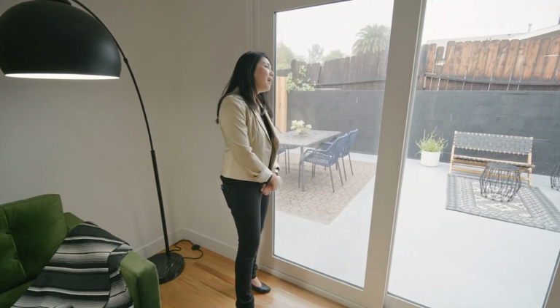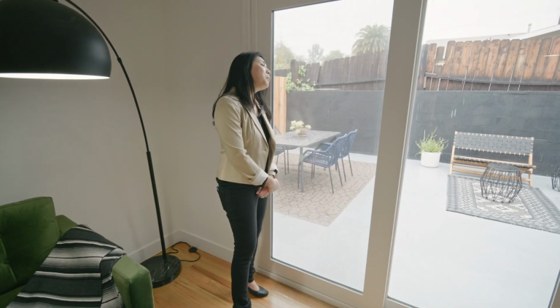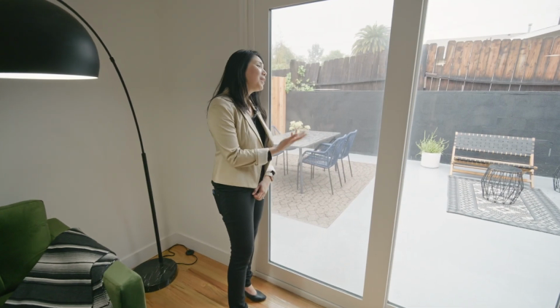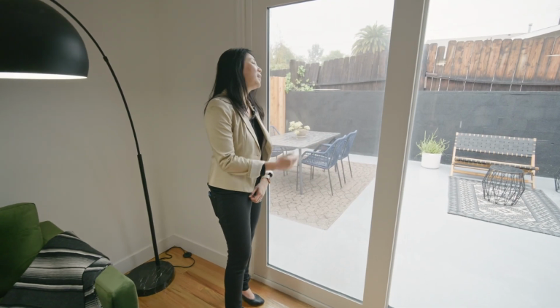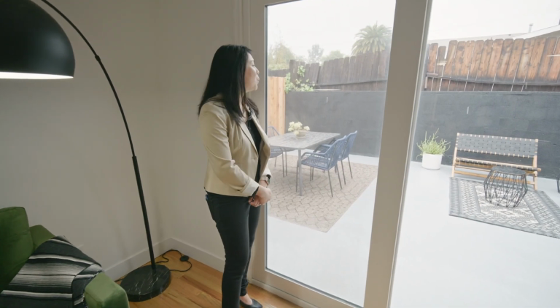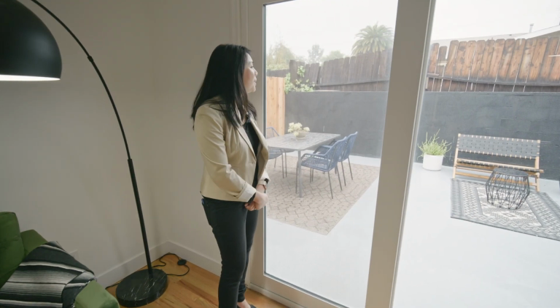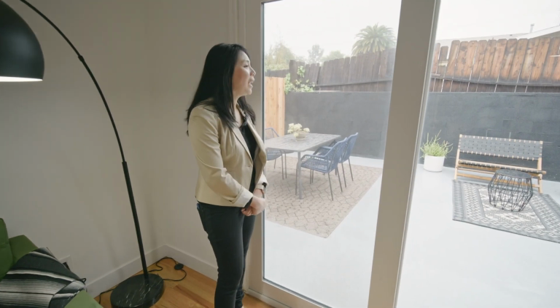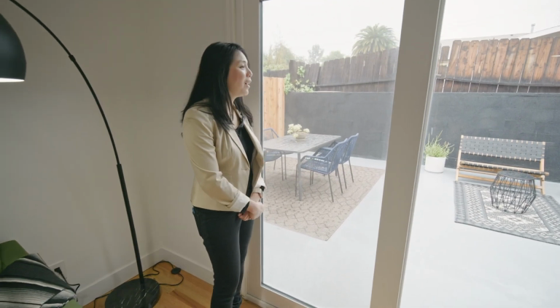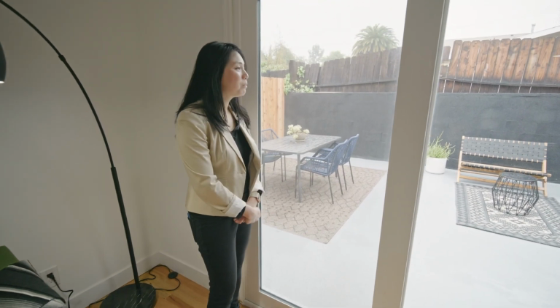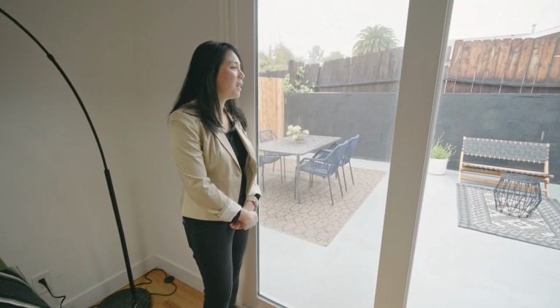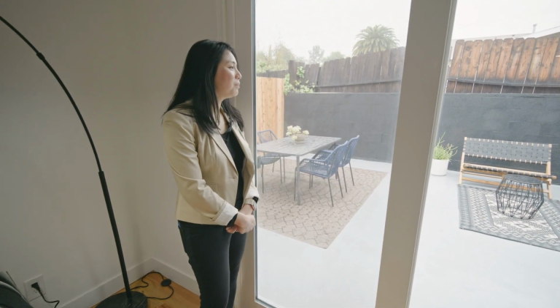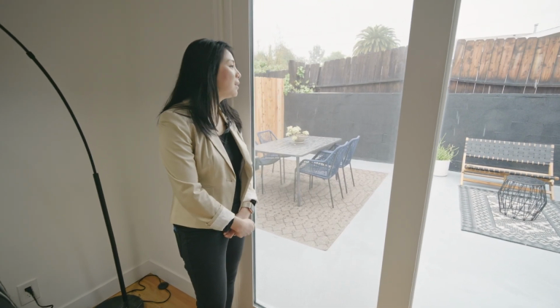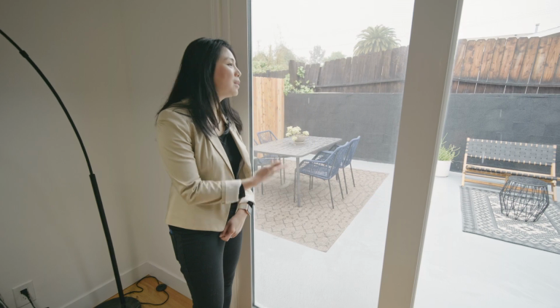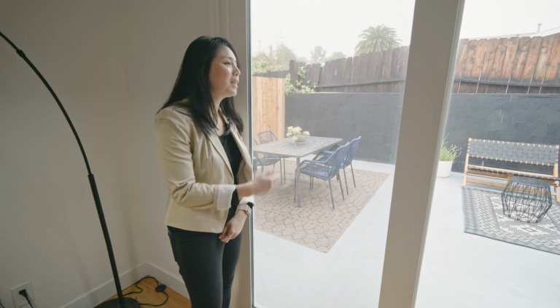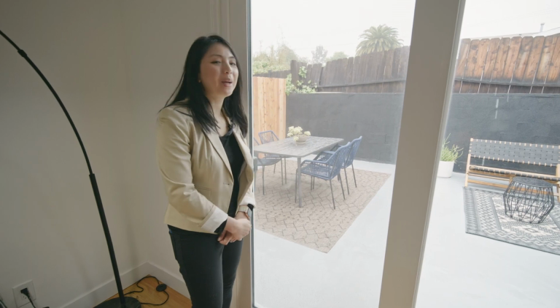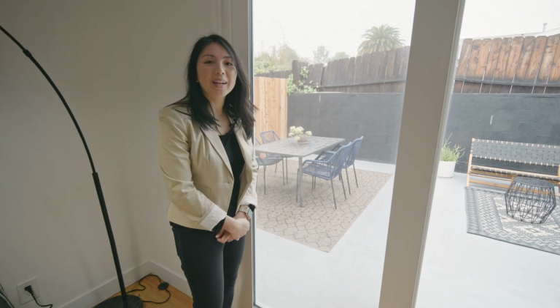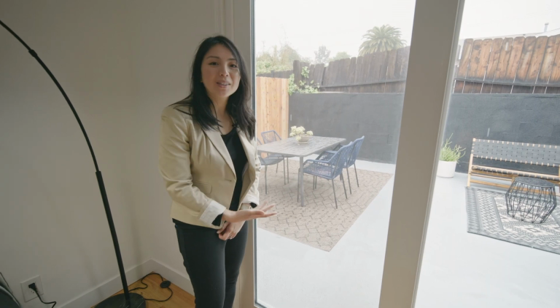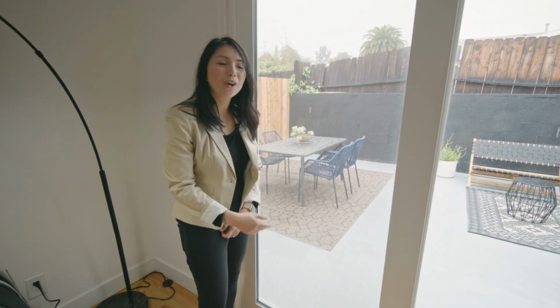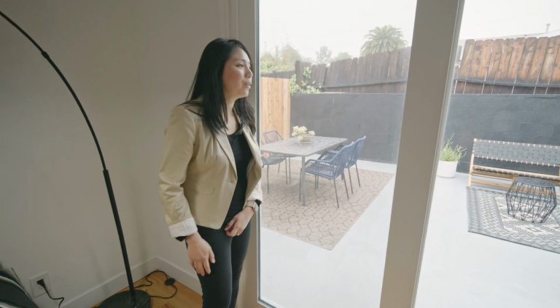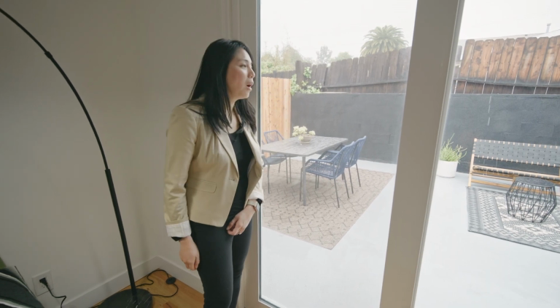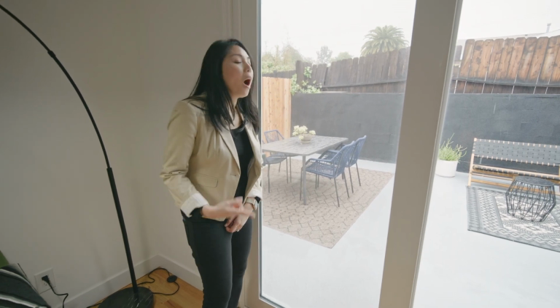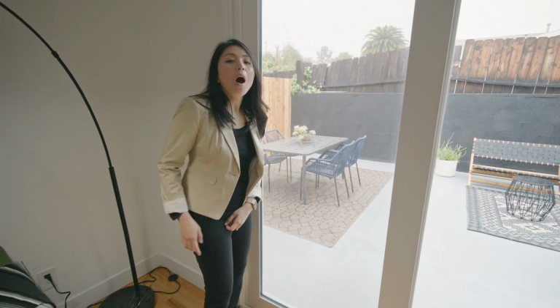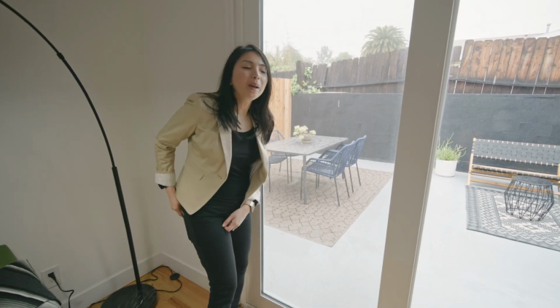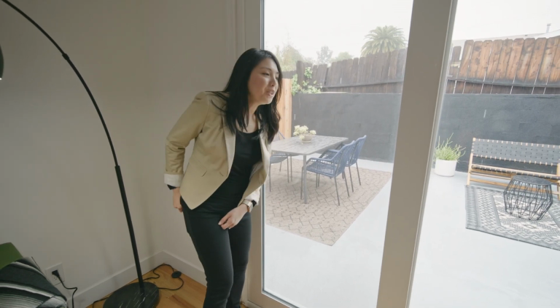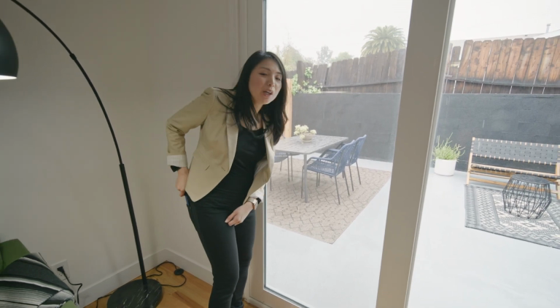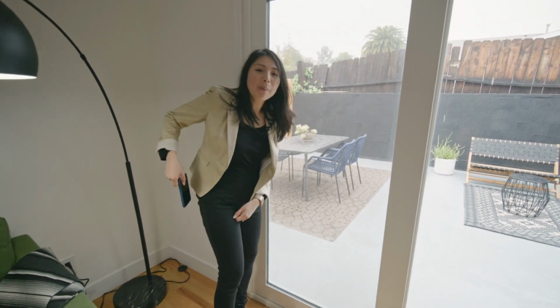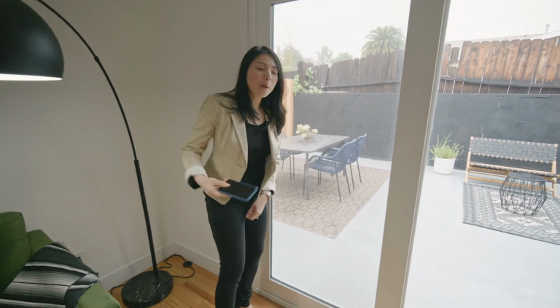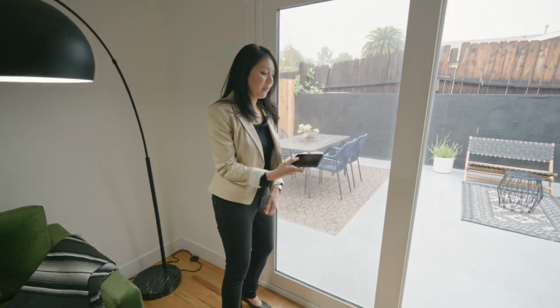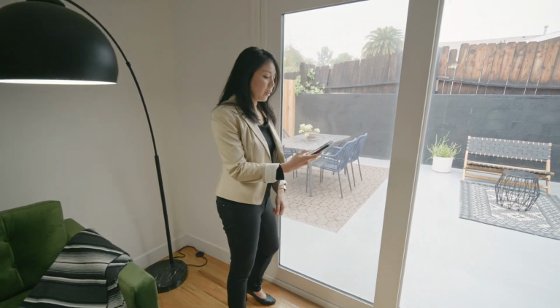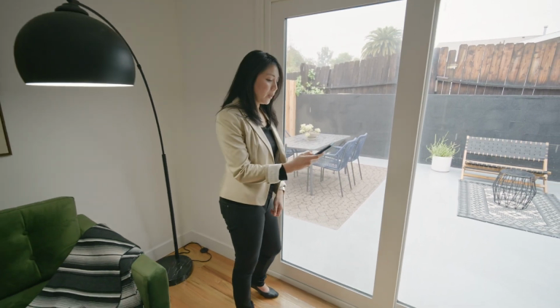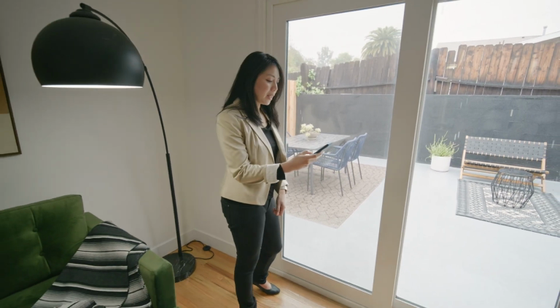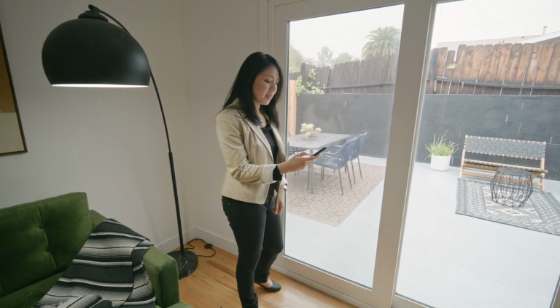The backyard is a cool place to hang out, but too bad it's raining and I can't show you. Oh wait, let me just airdrop you a couple photos so you can take a peek.